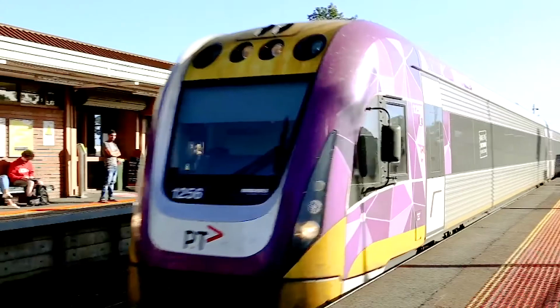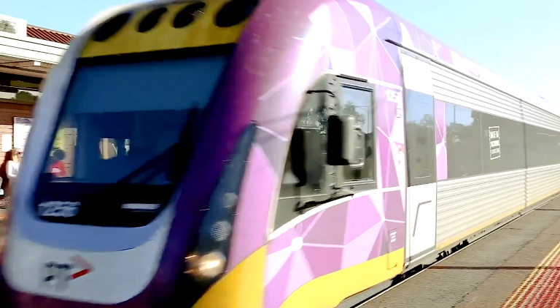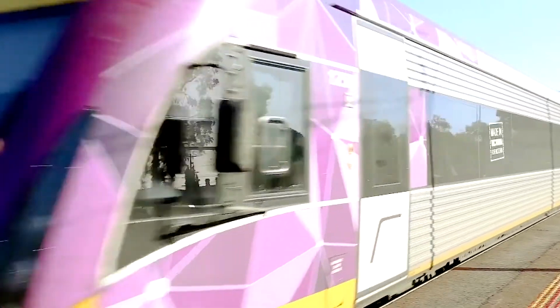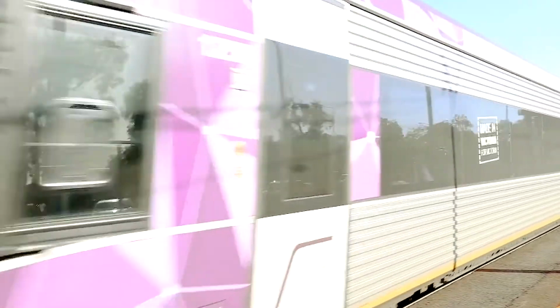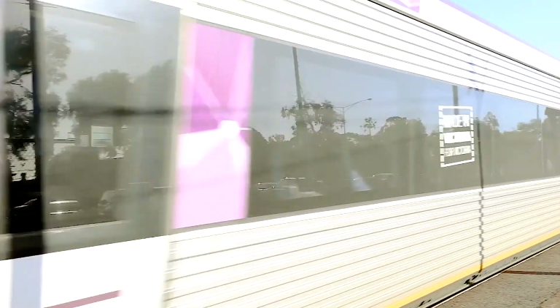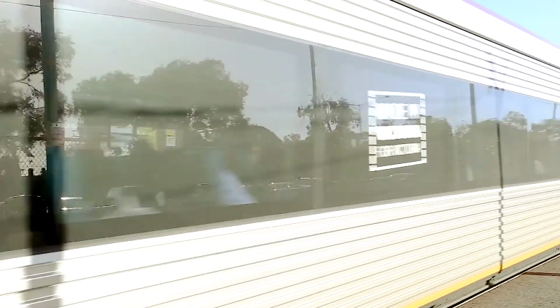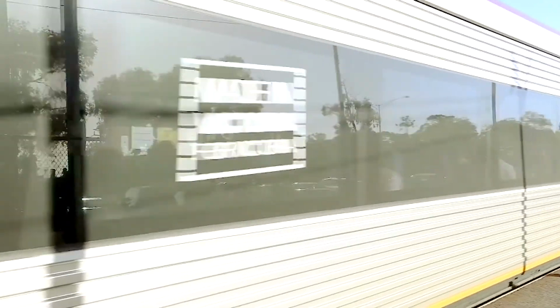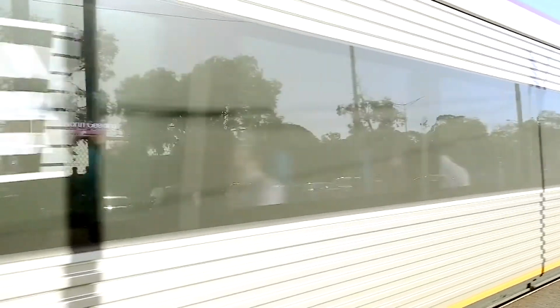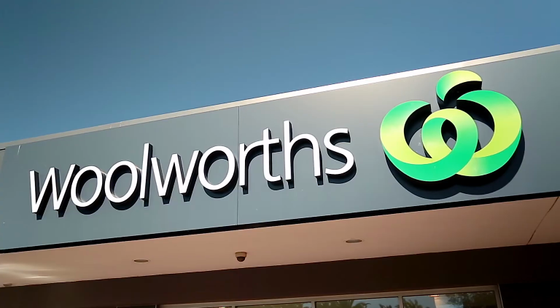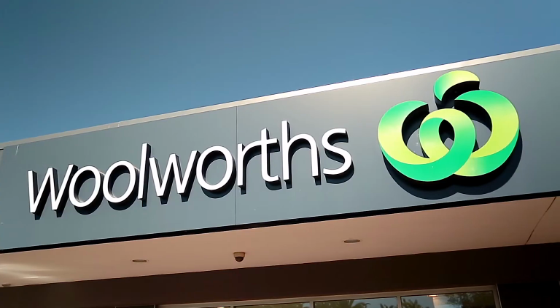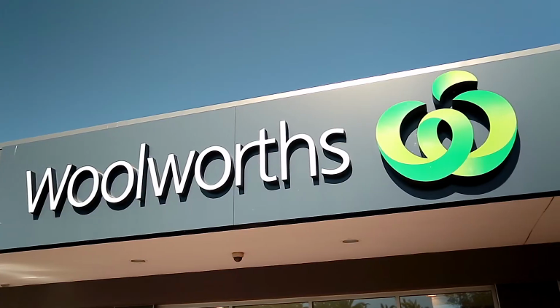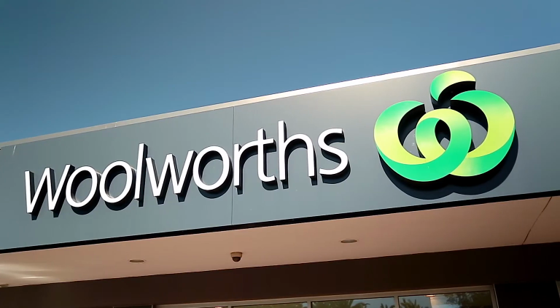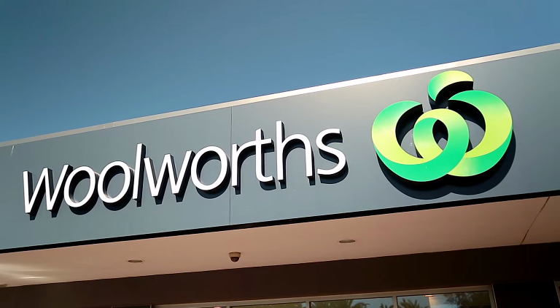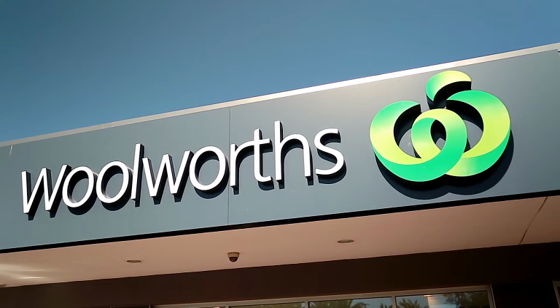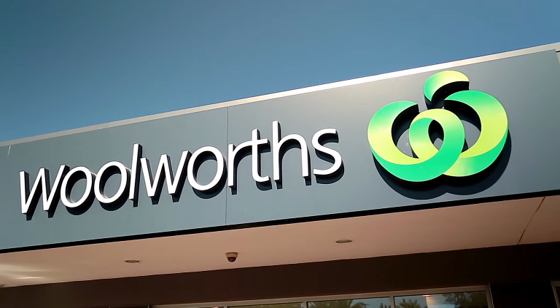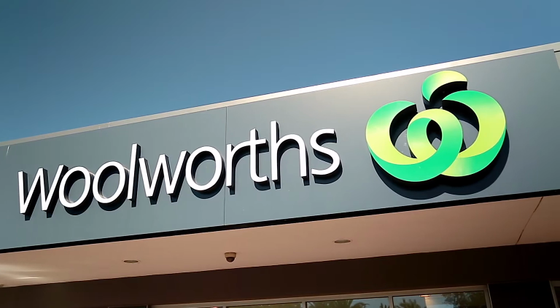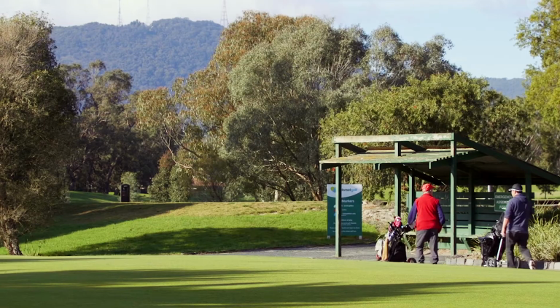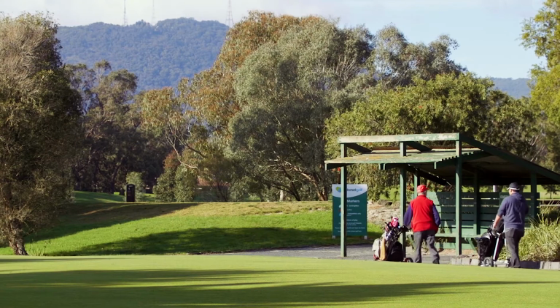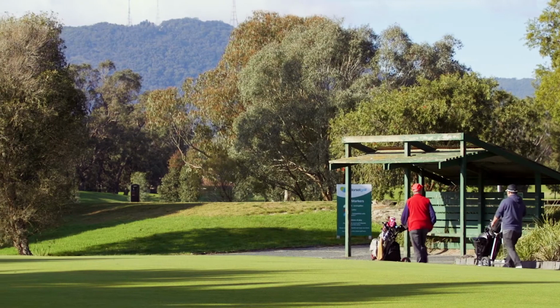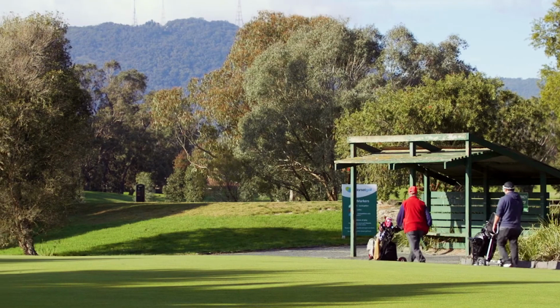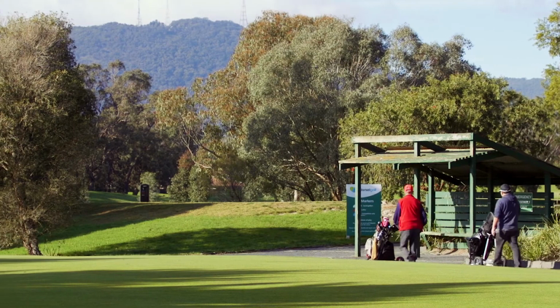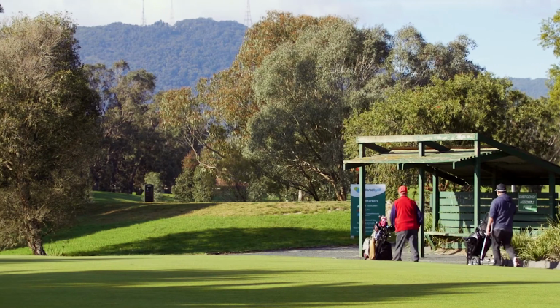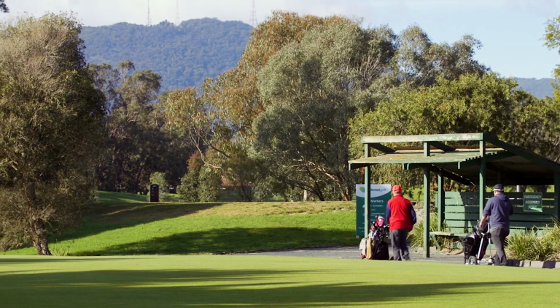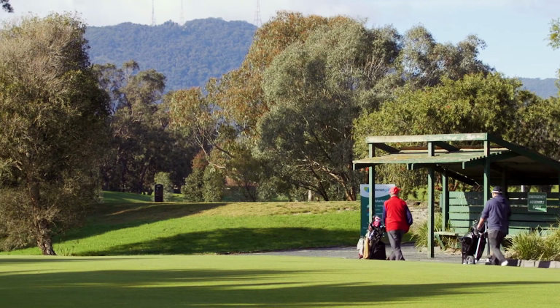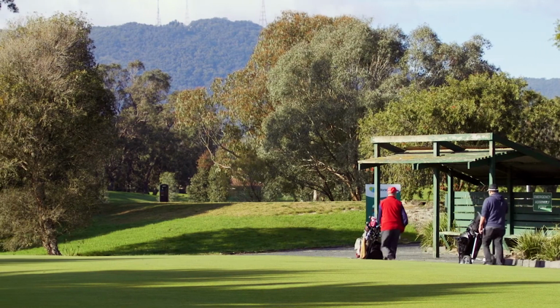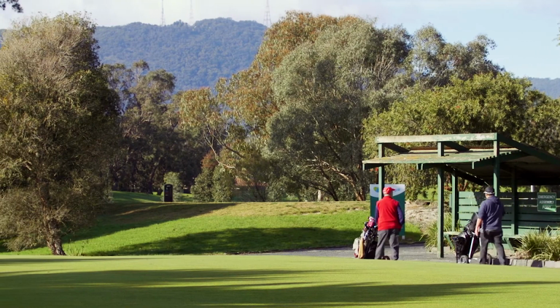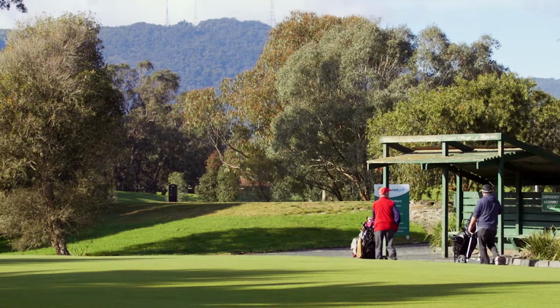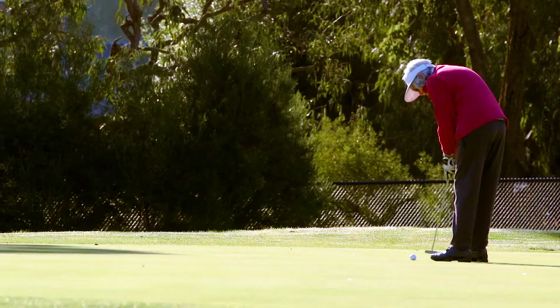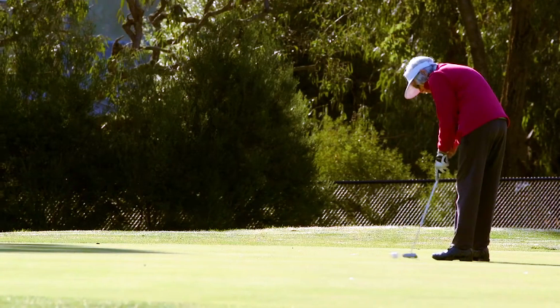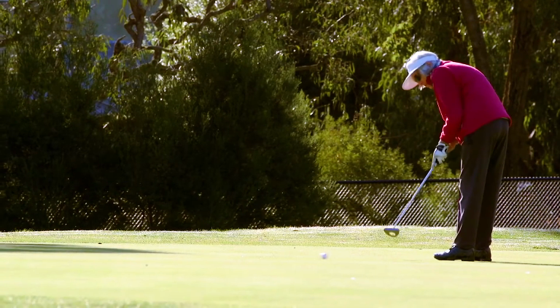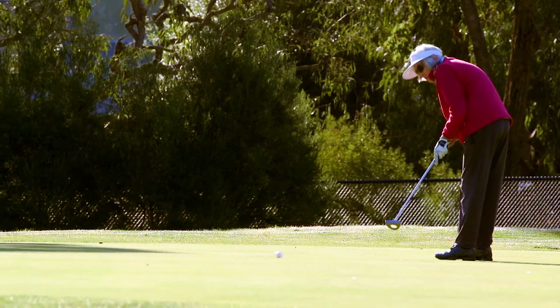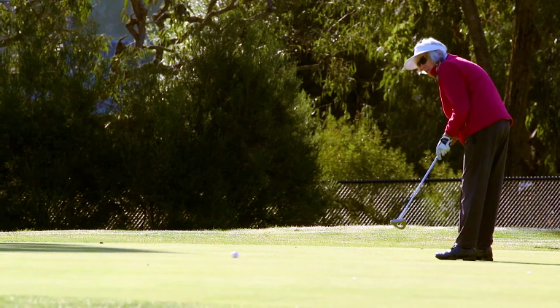All close to transport, shopping and entertainment, yet peacefully positioned in a quiet court with views of the Dandy Knox.